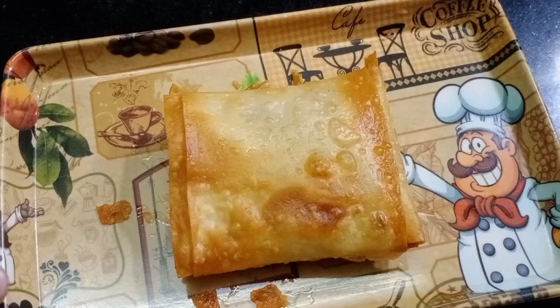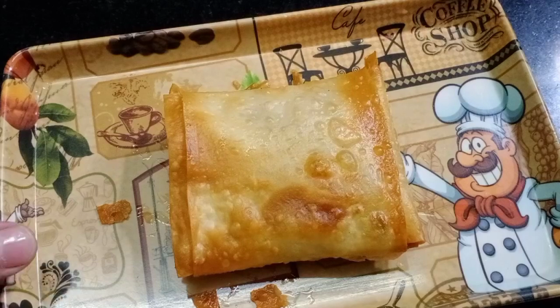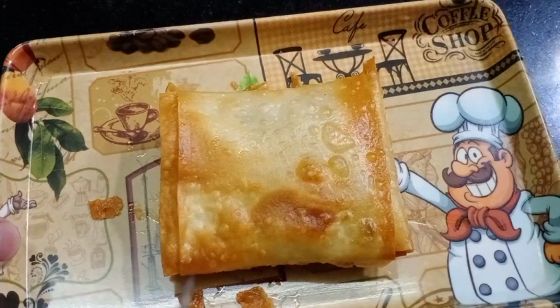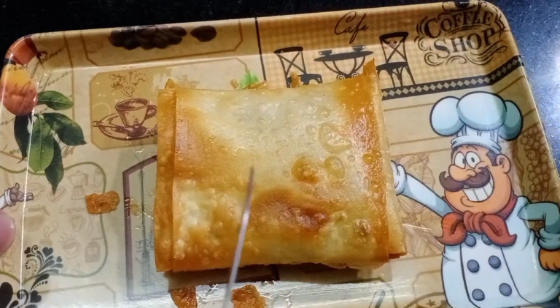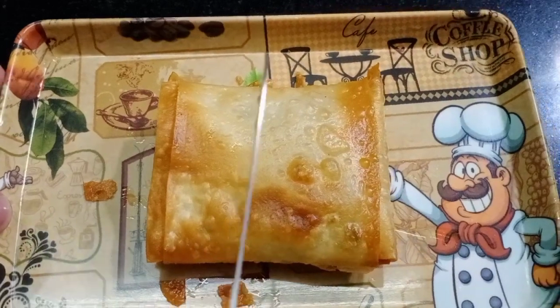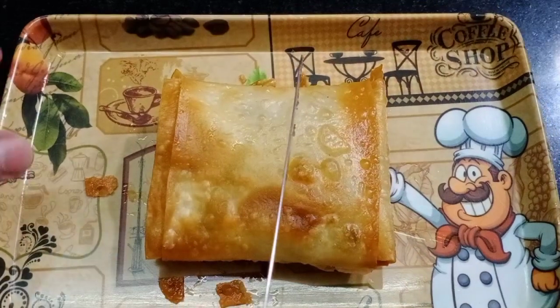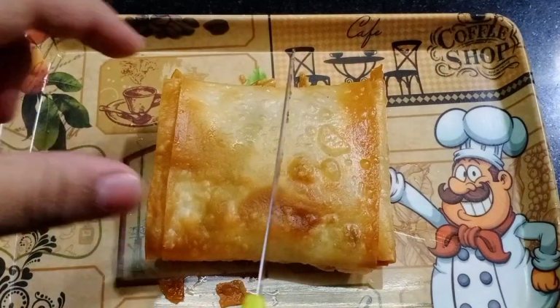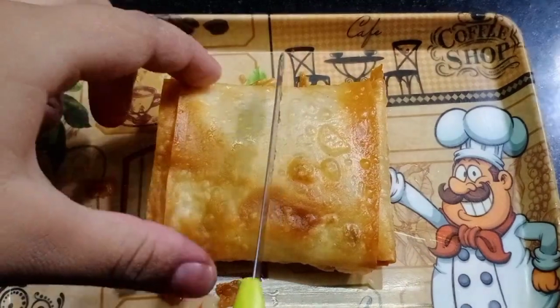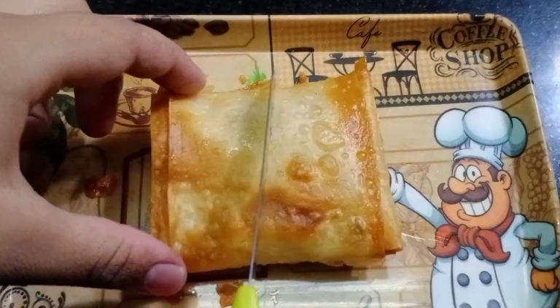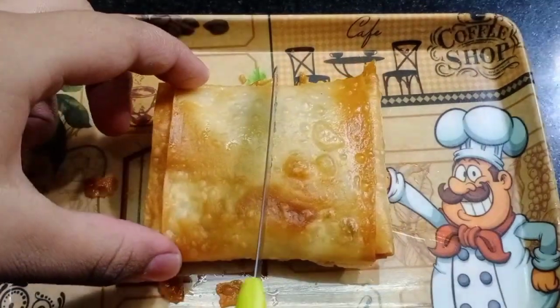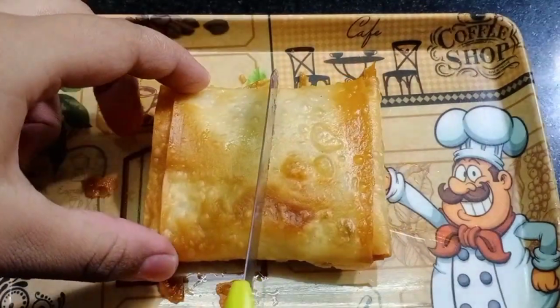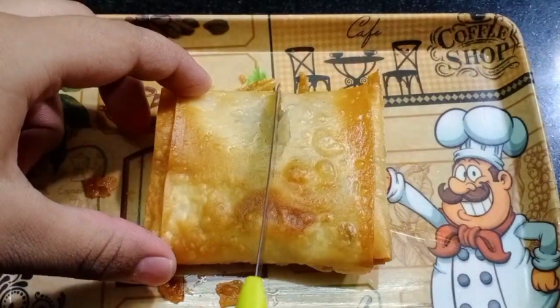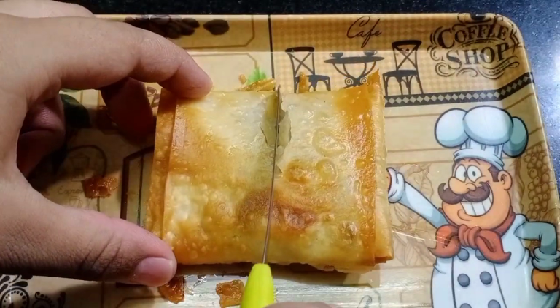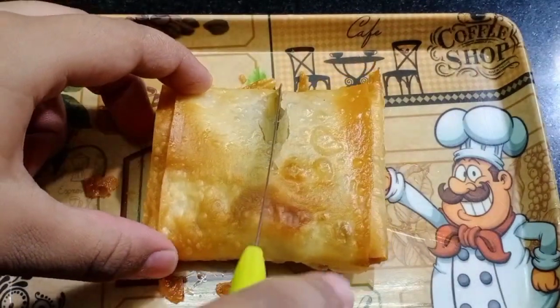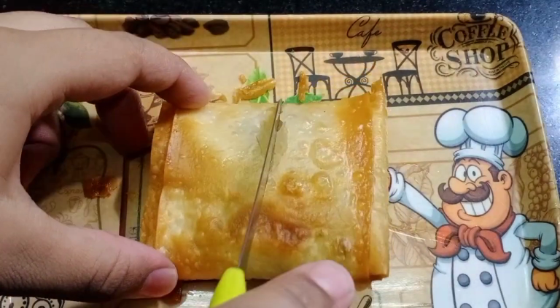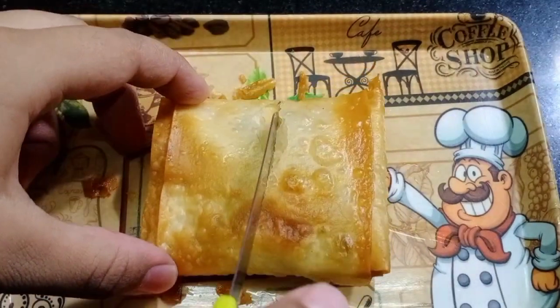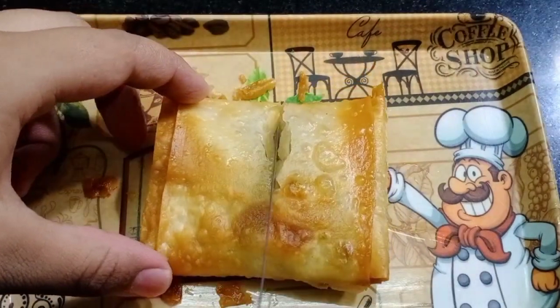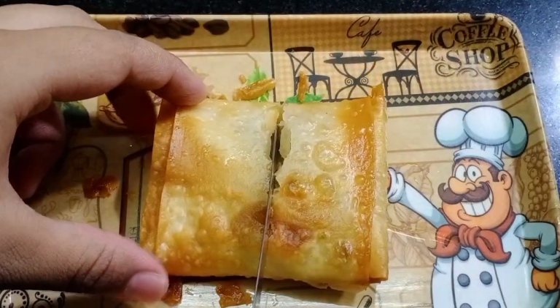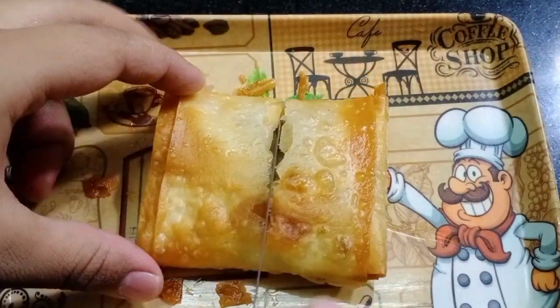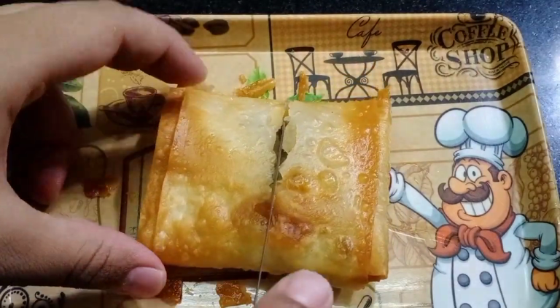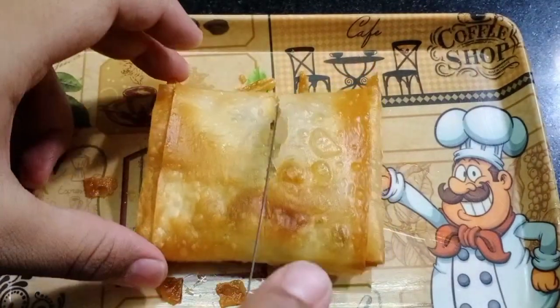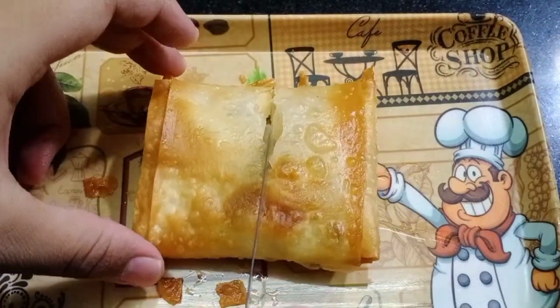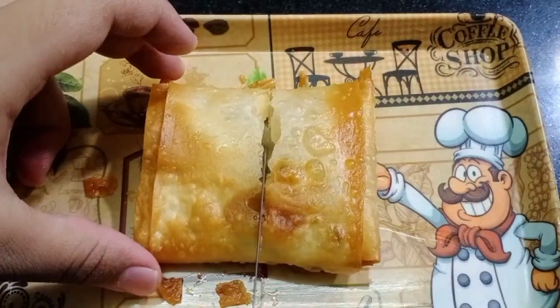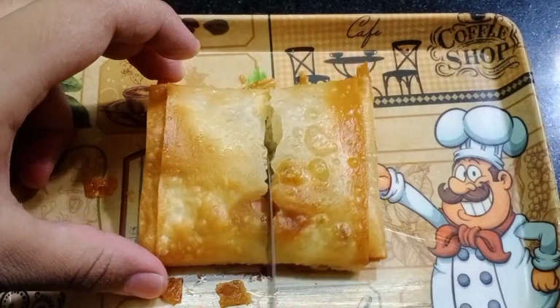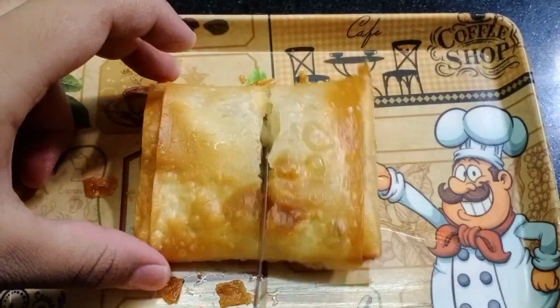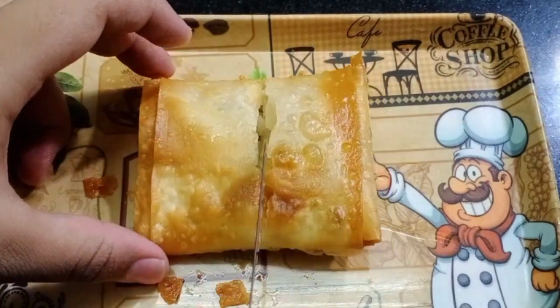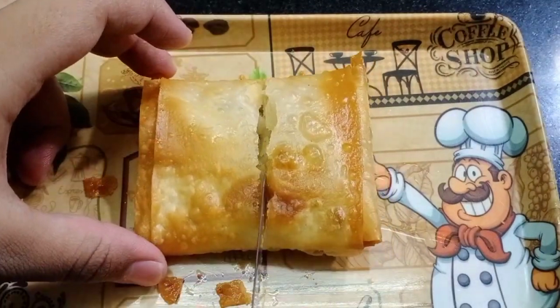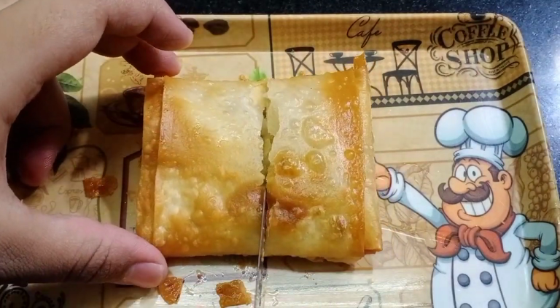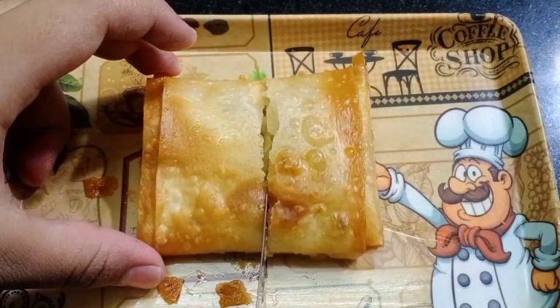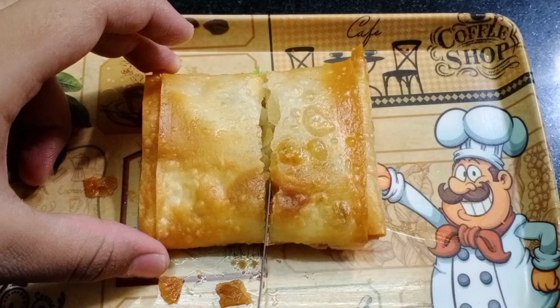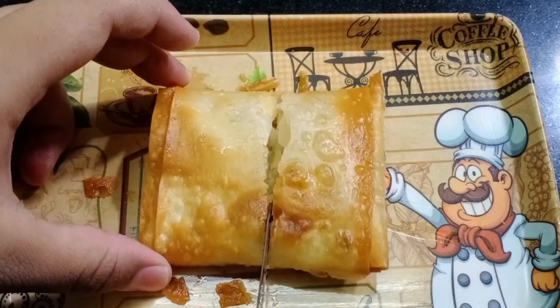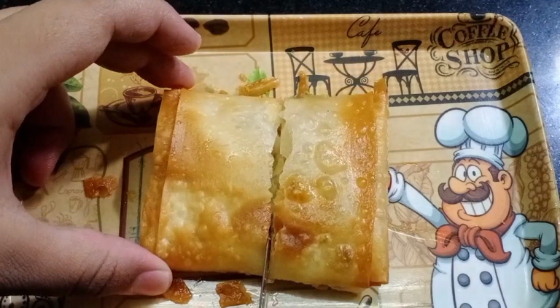Hi friends! Assalamualaikum! Welcome back to Azmi's Karibawal. Here is our recipe: cheese and chicken.